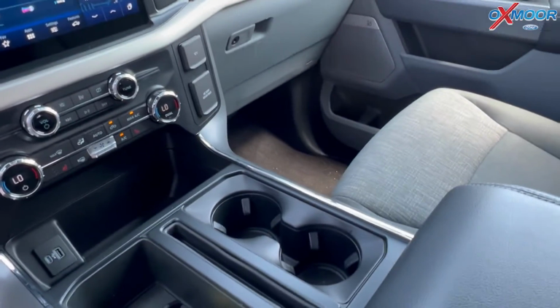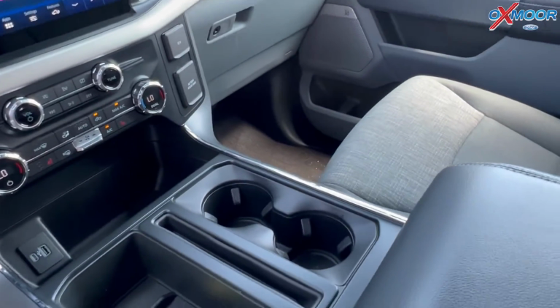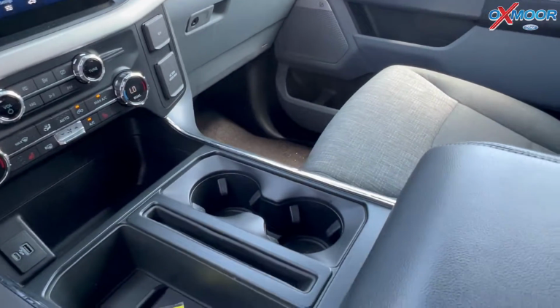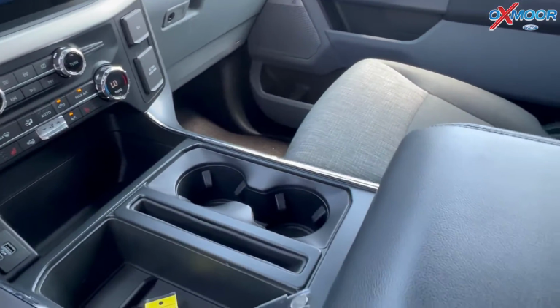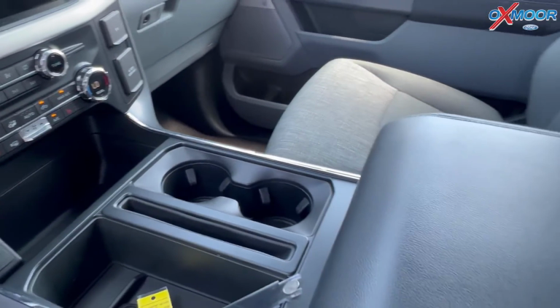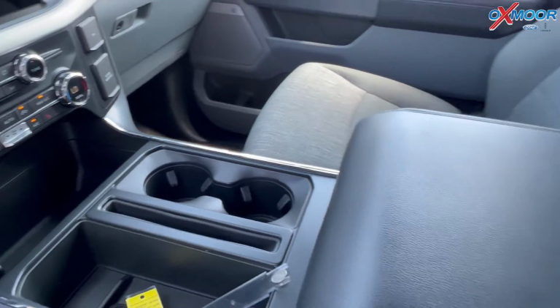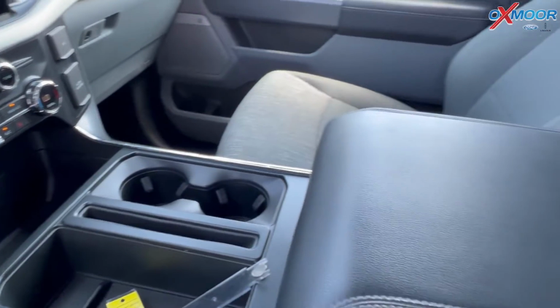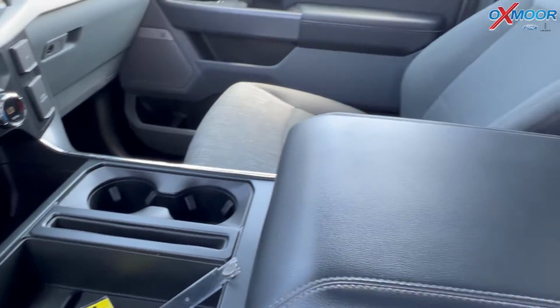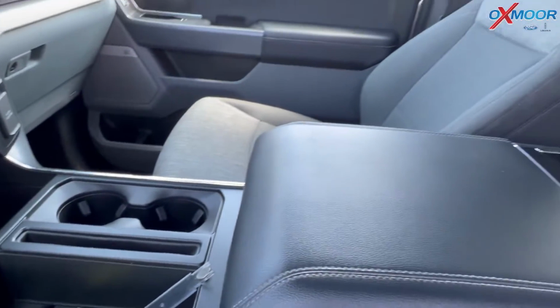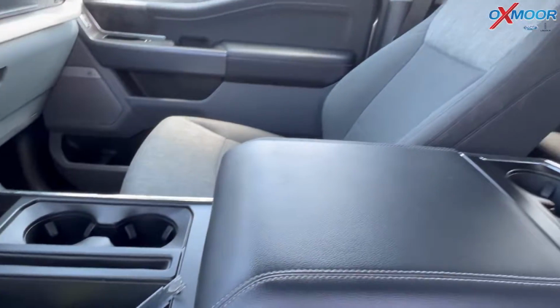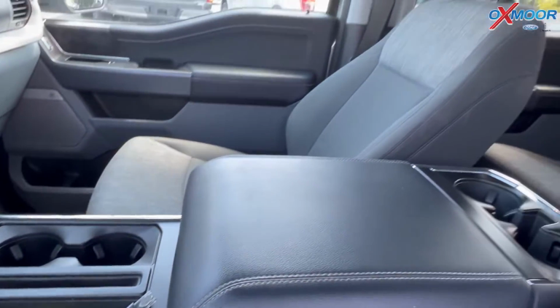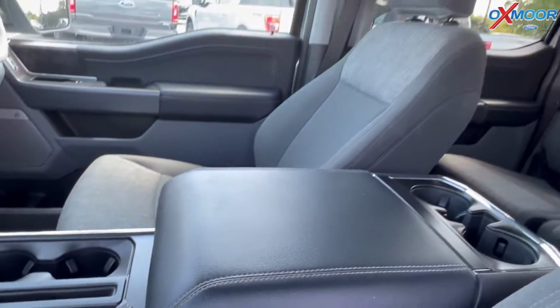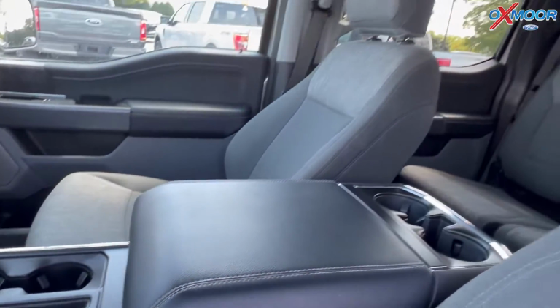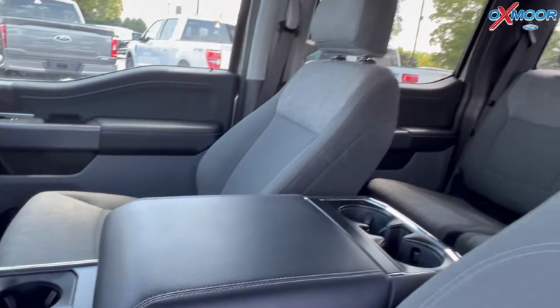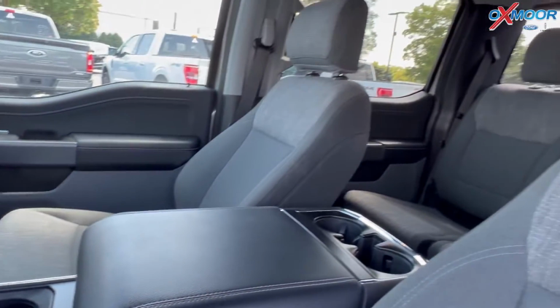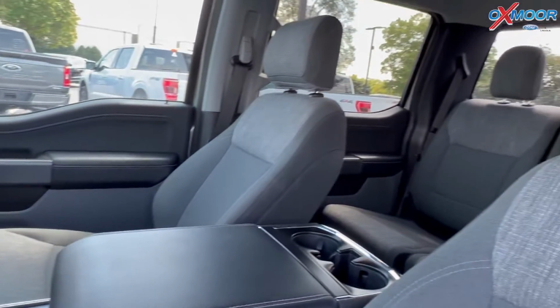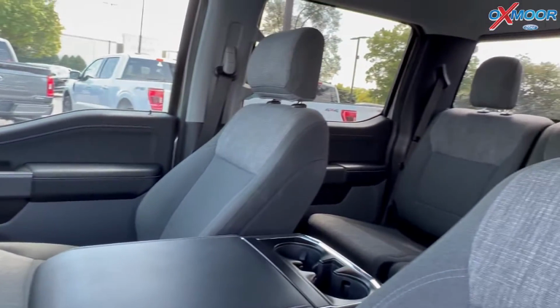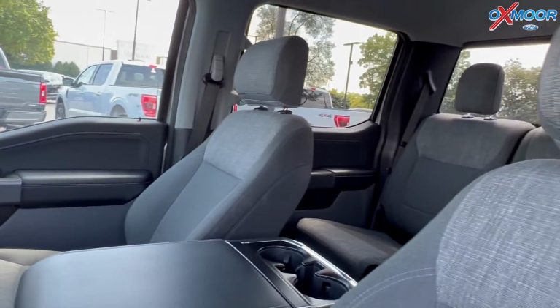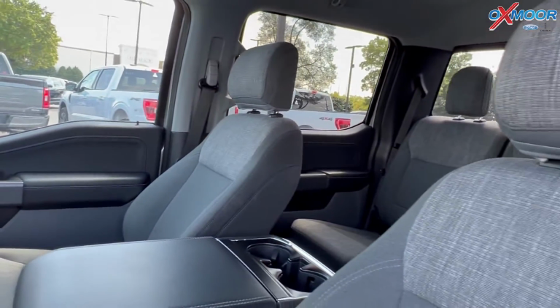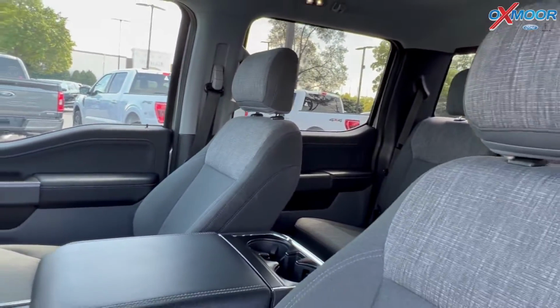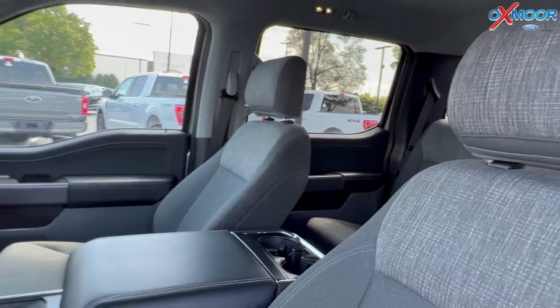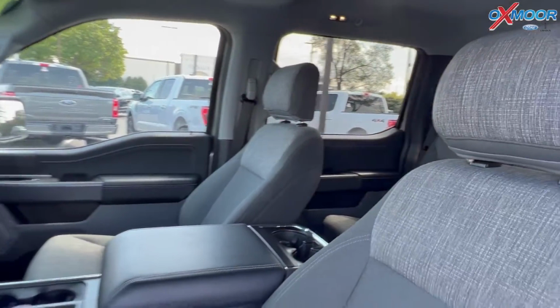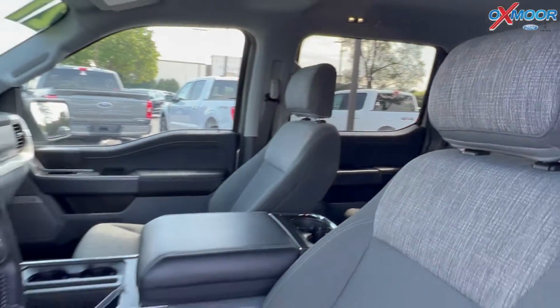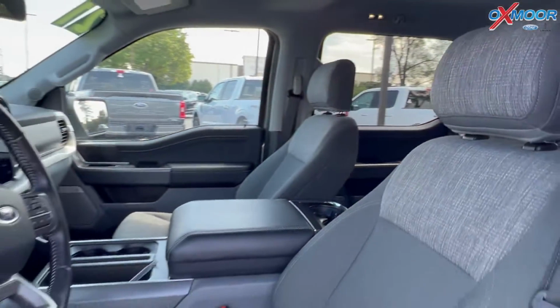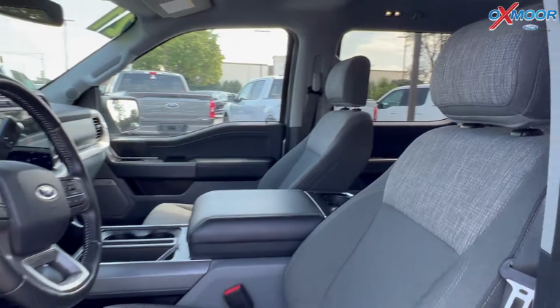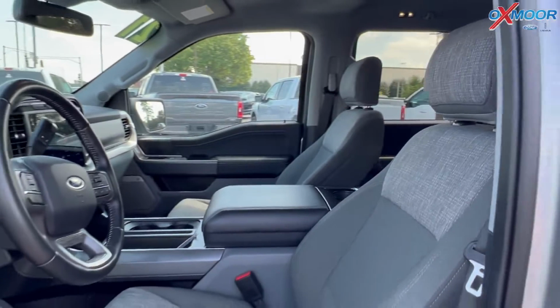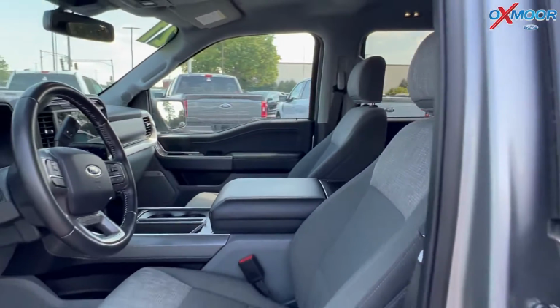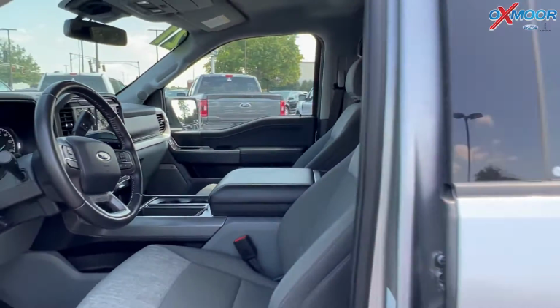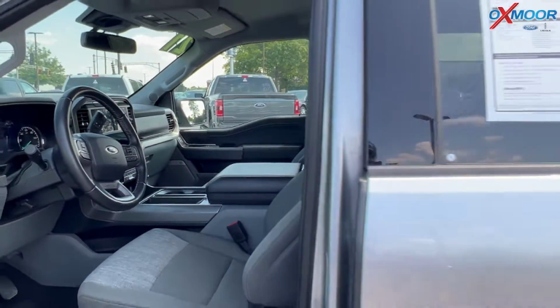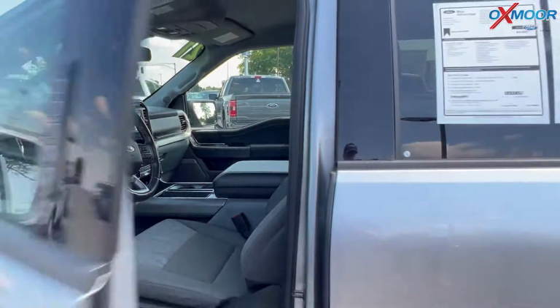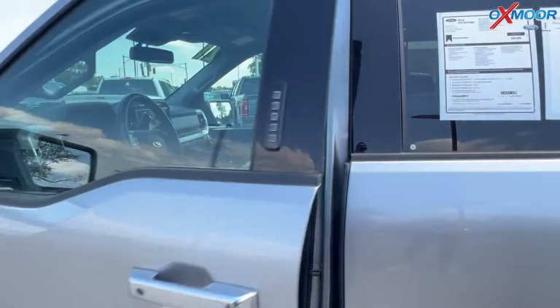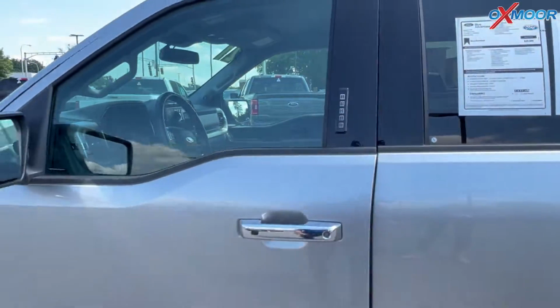Mileage is 18,679 miles and the price is $54,000.